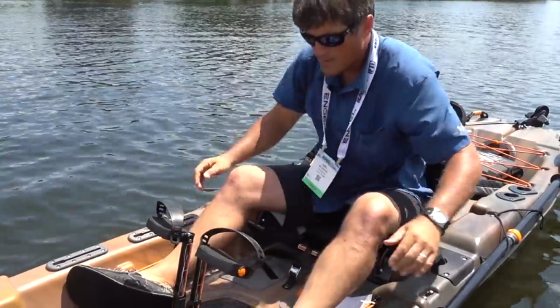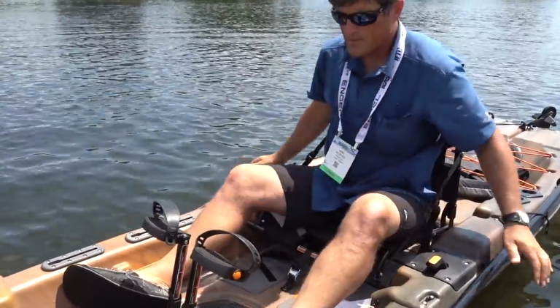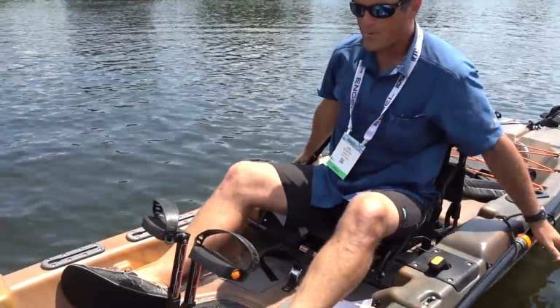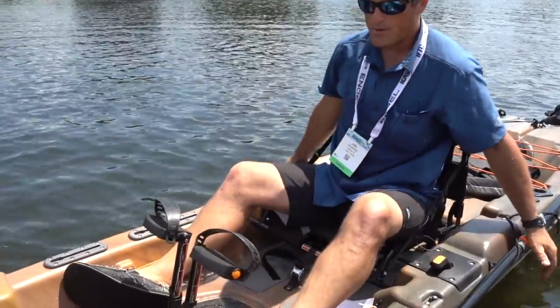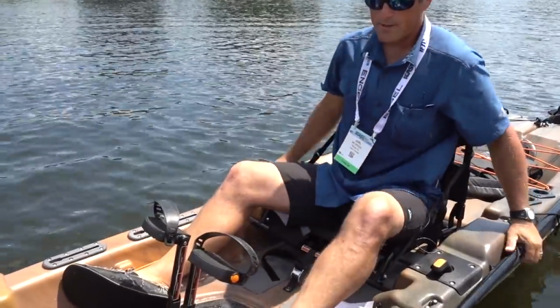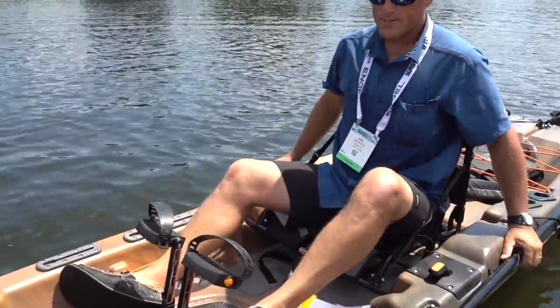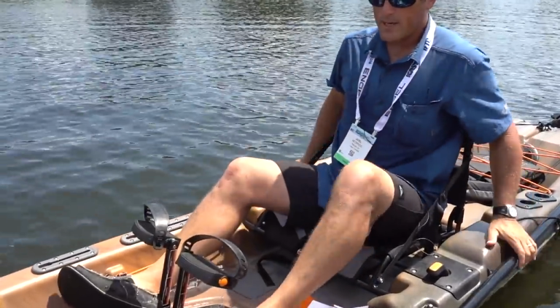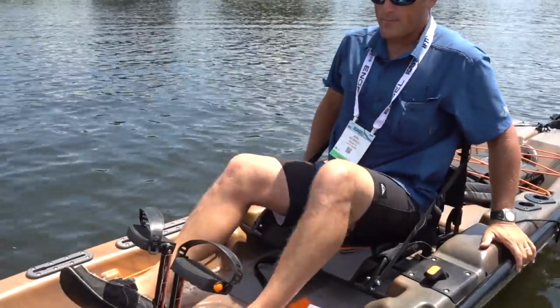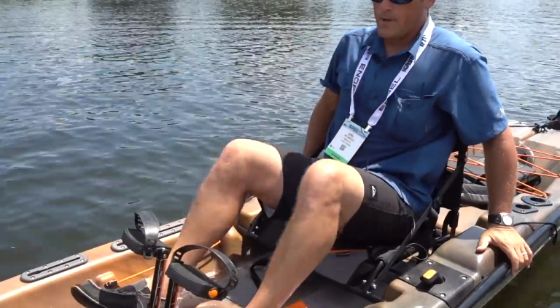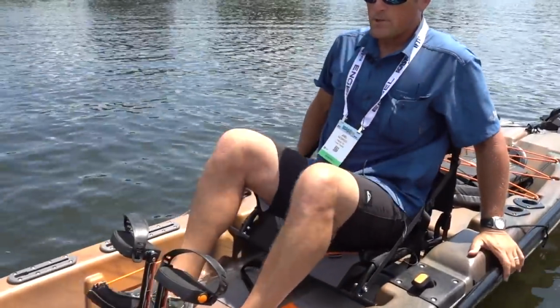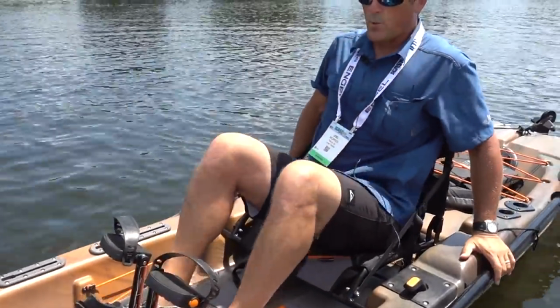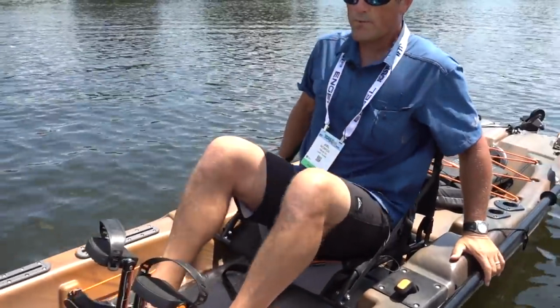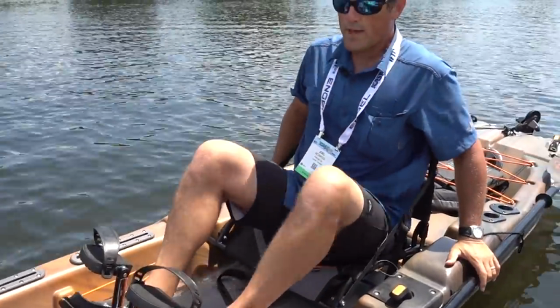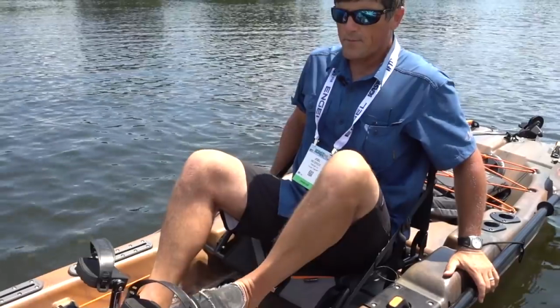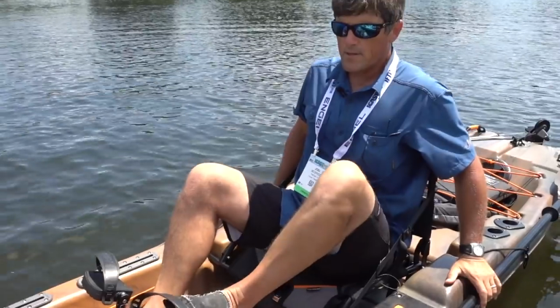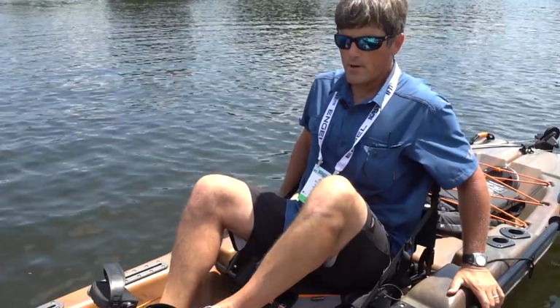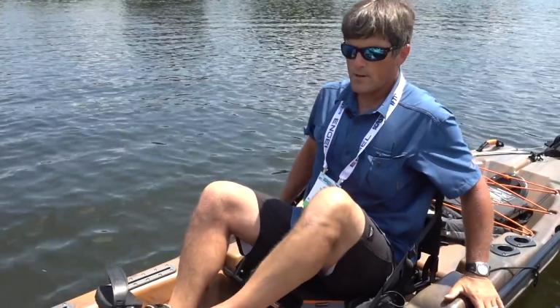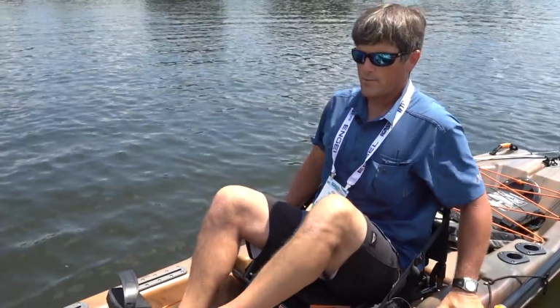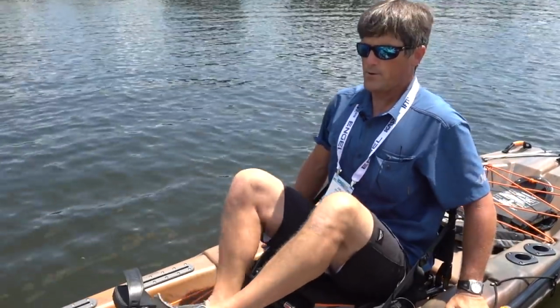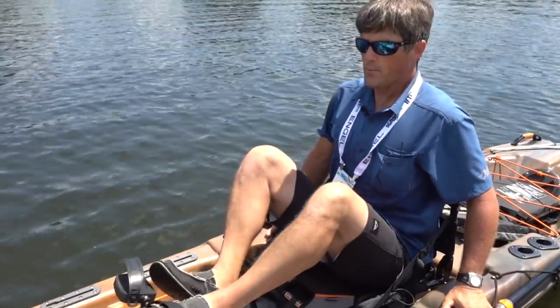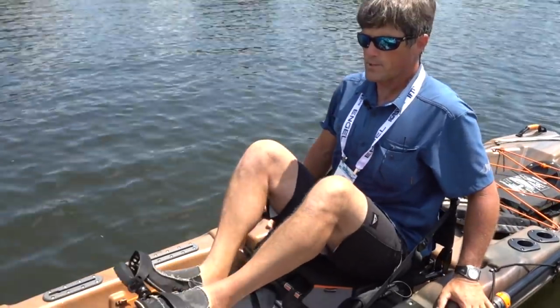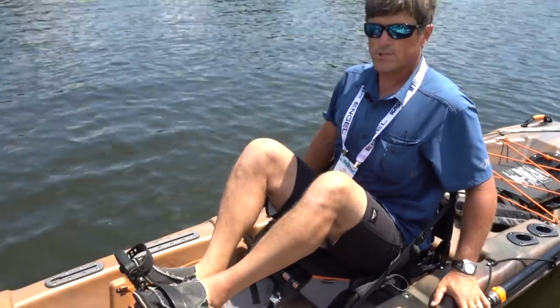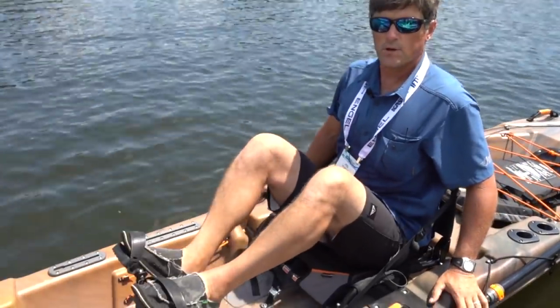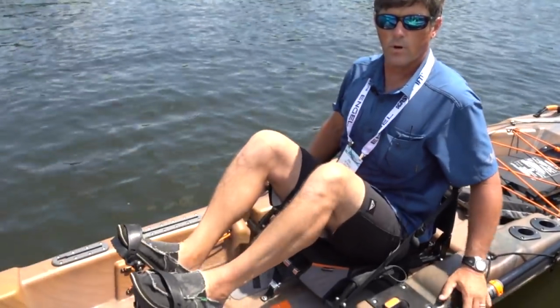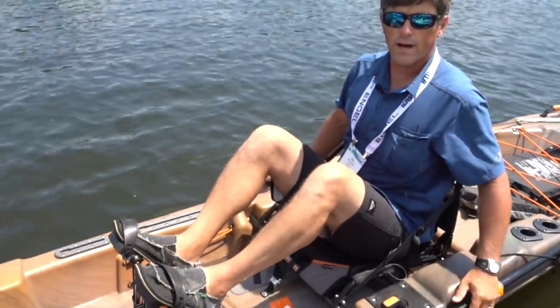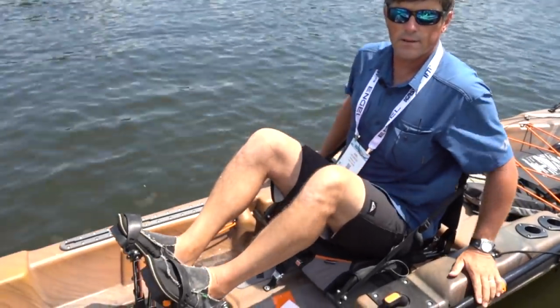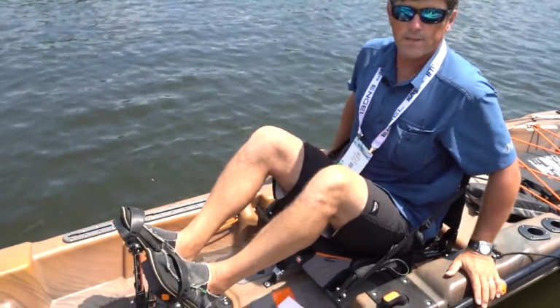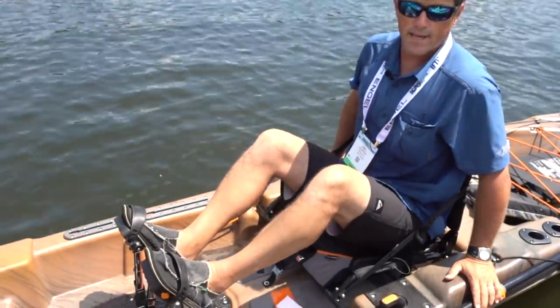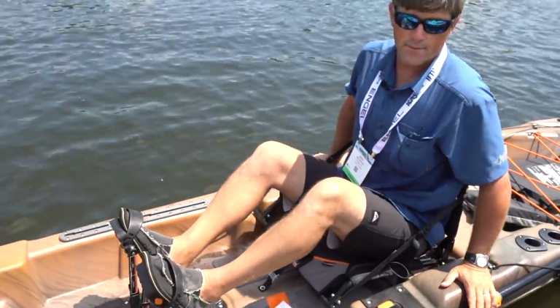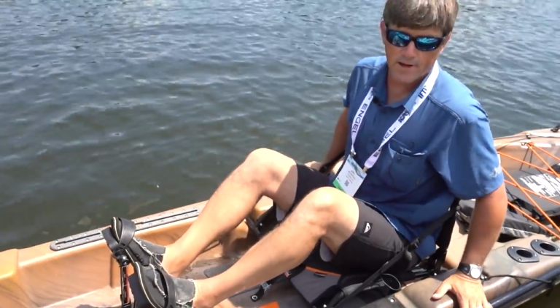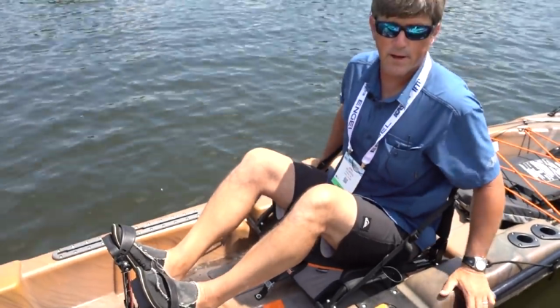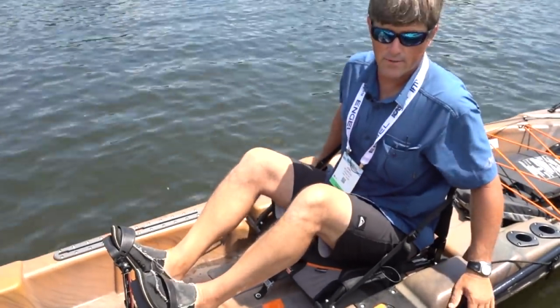This boat is 12 and a half feet long, 34 inches wide, and weighs 85 pounds.